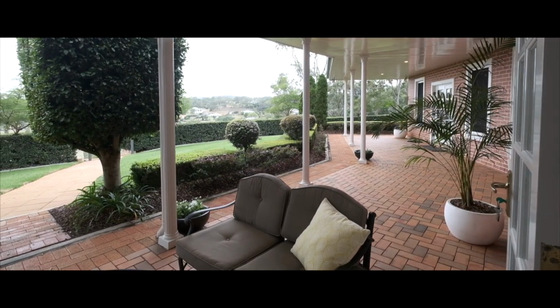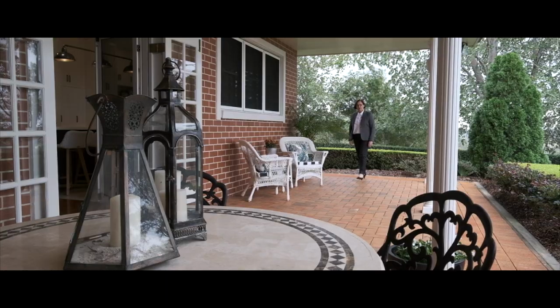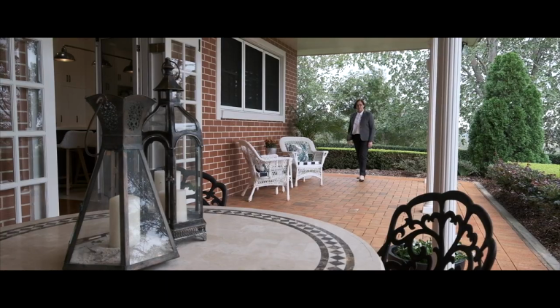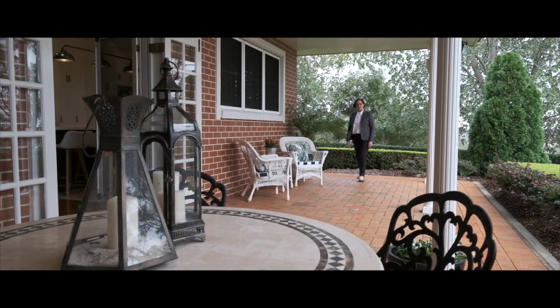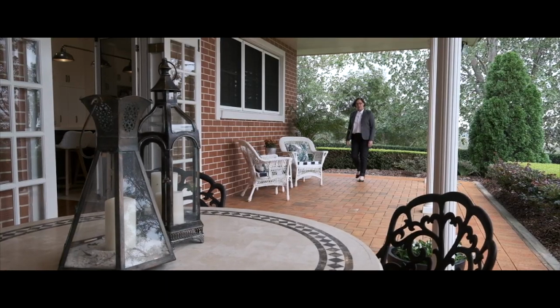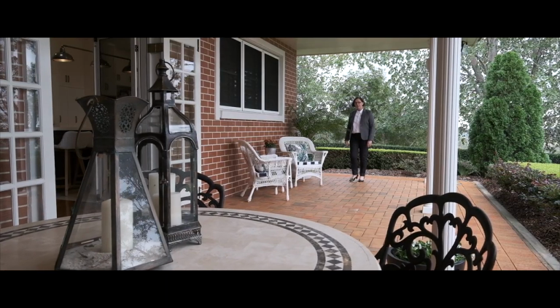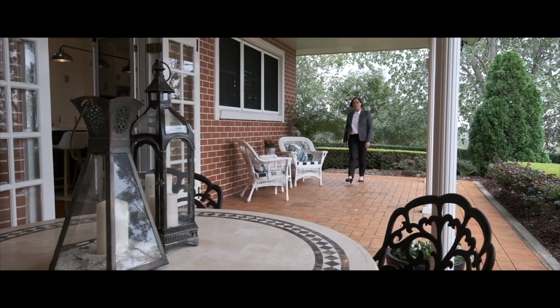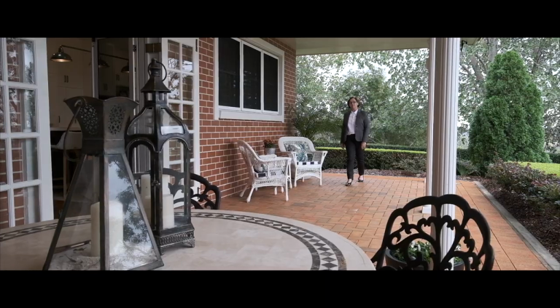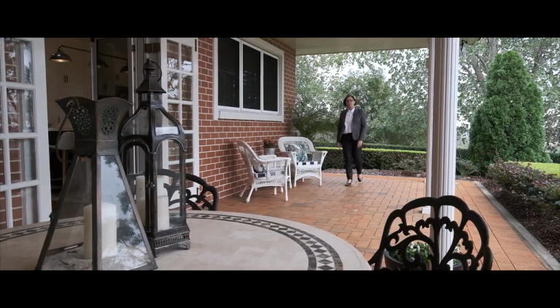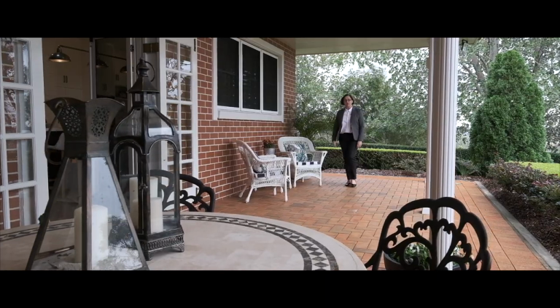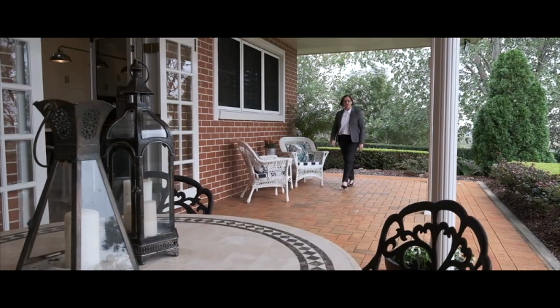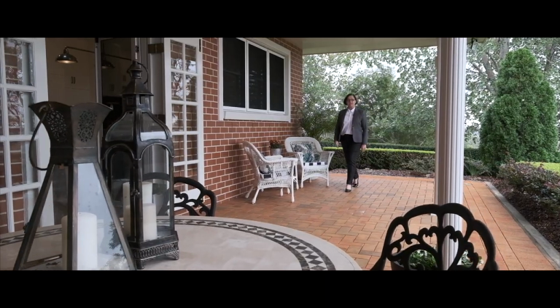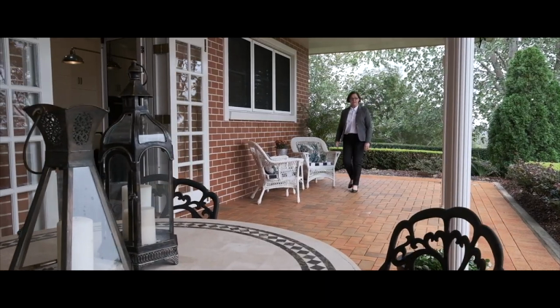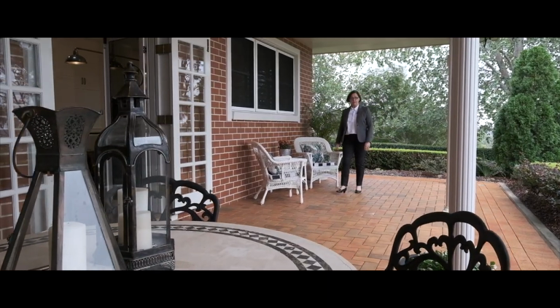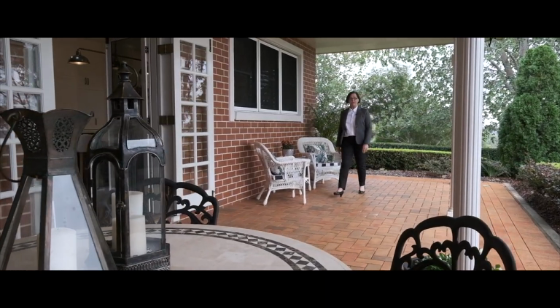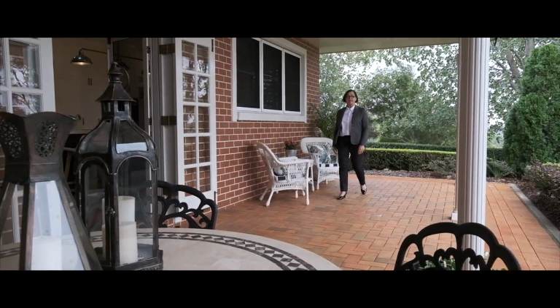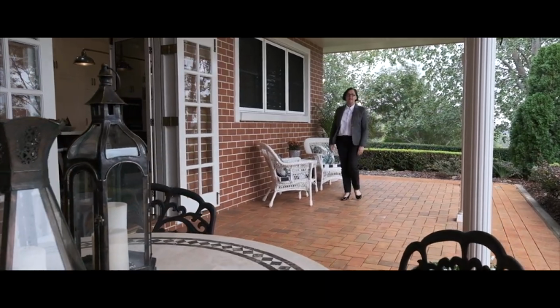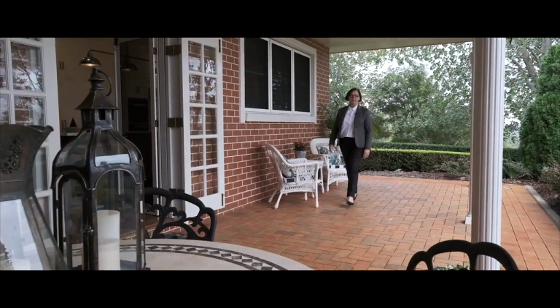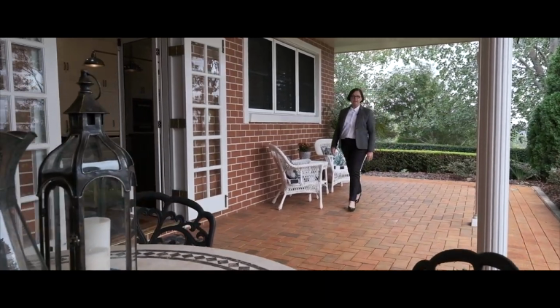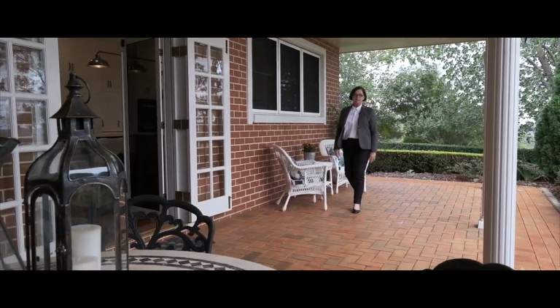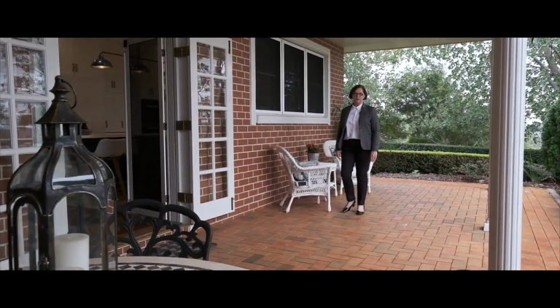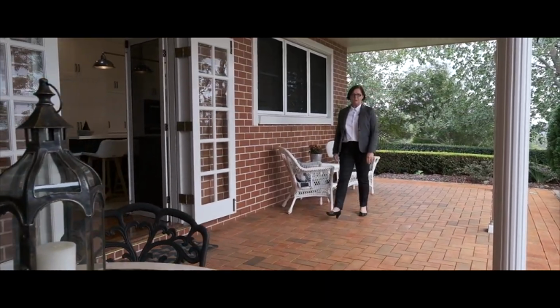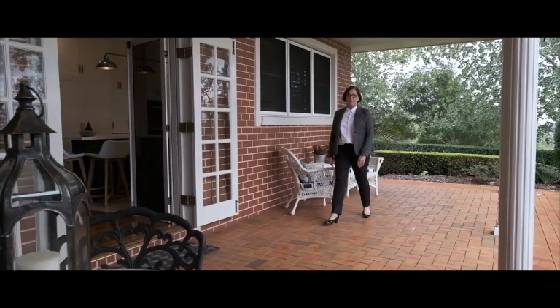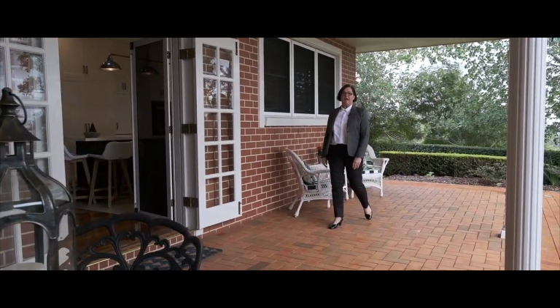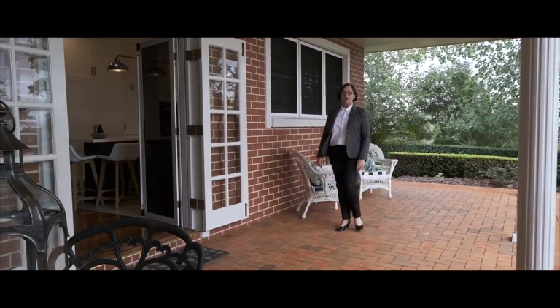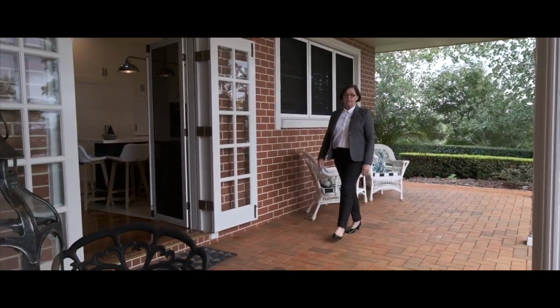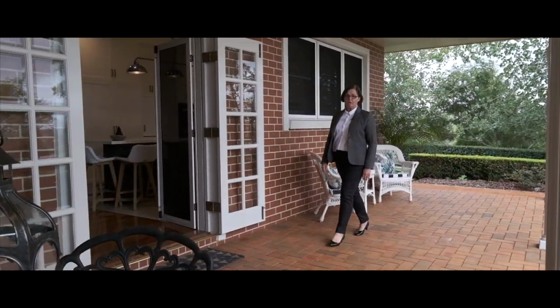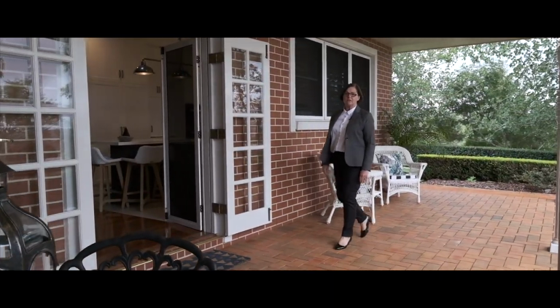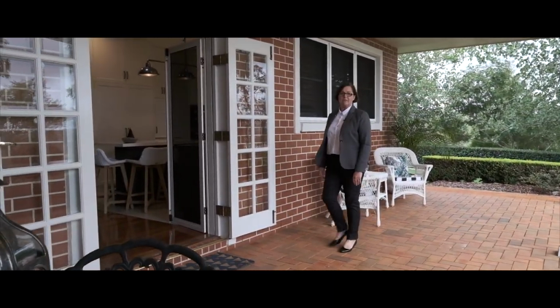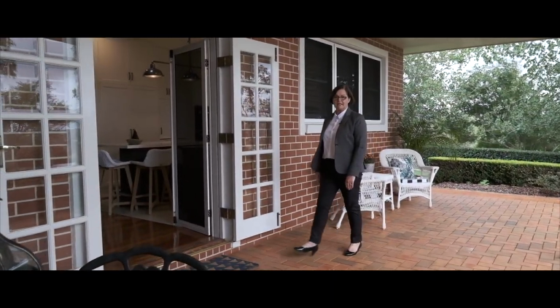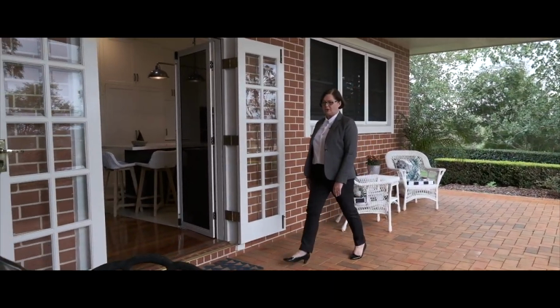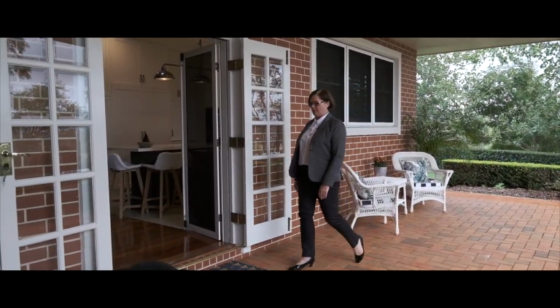From the first glimpse you'll know that this property is something special. I look forward to meeting you.